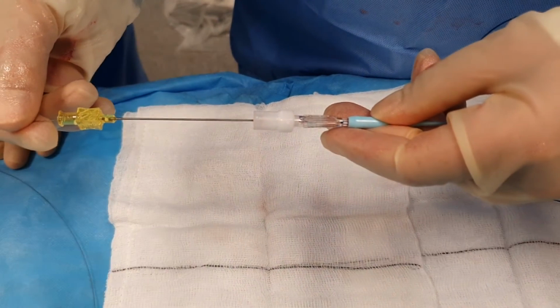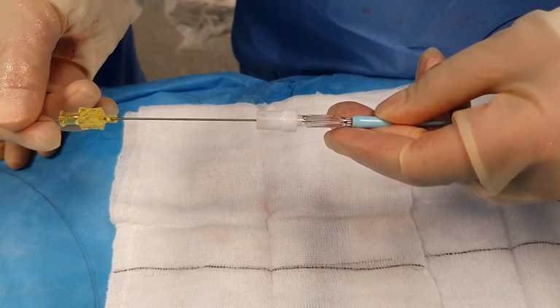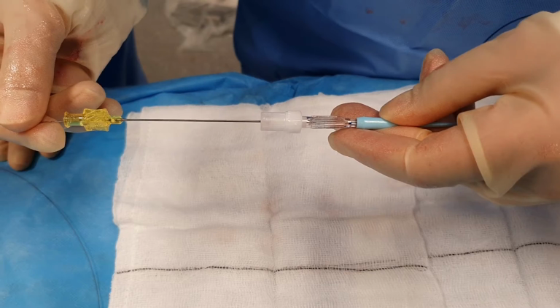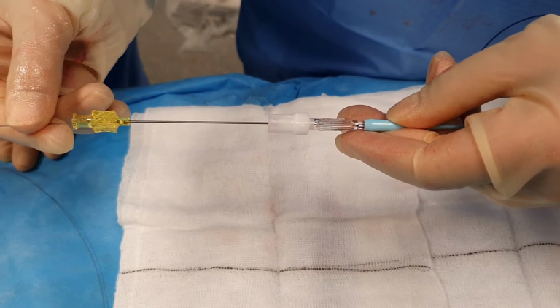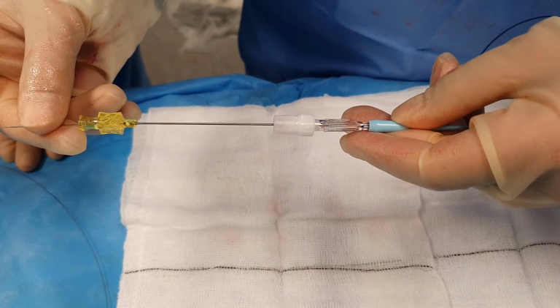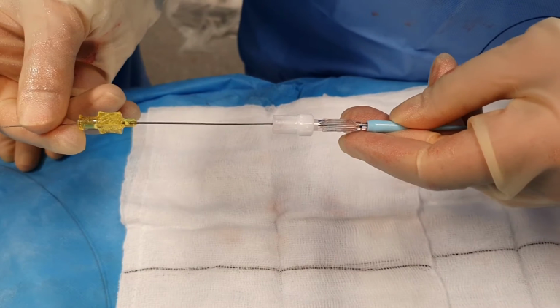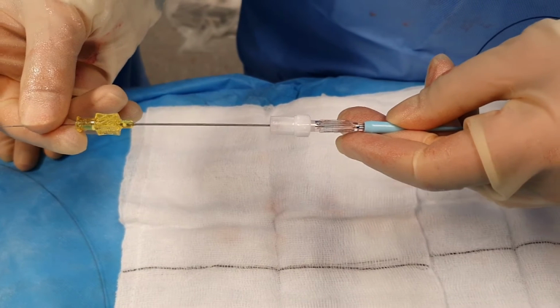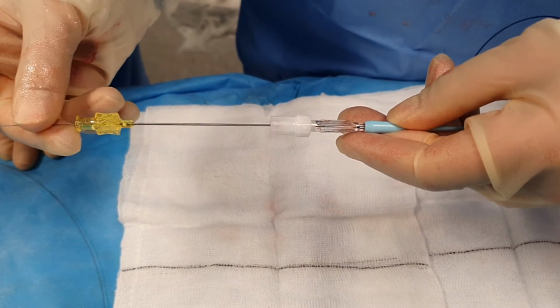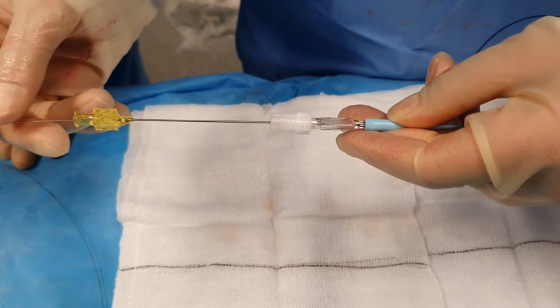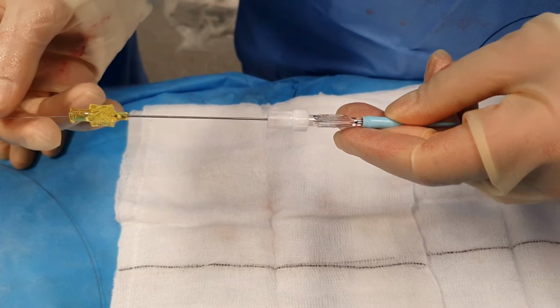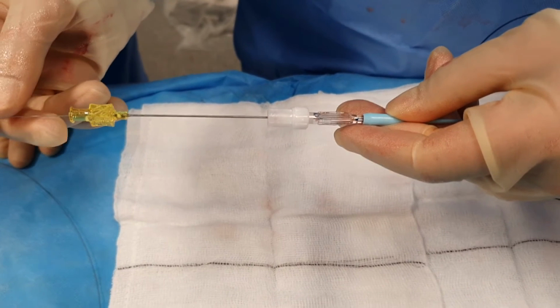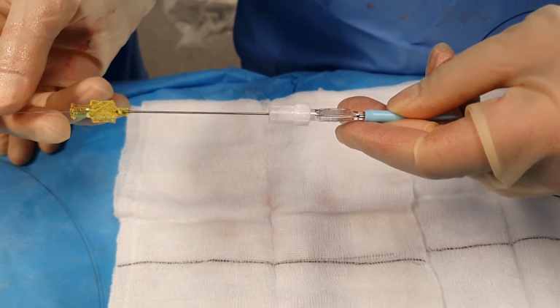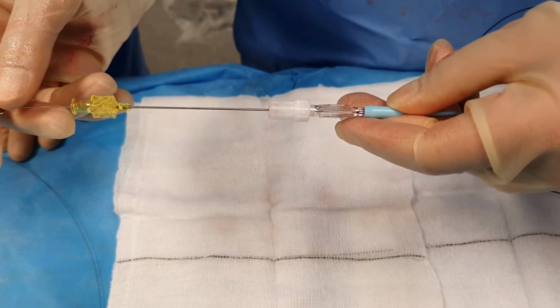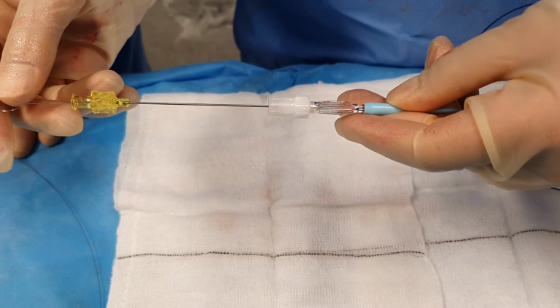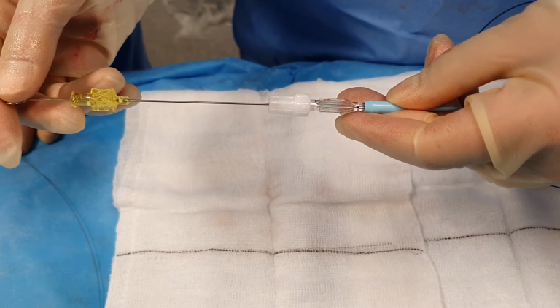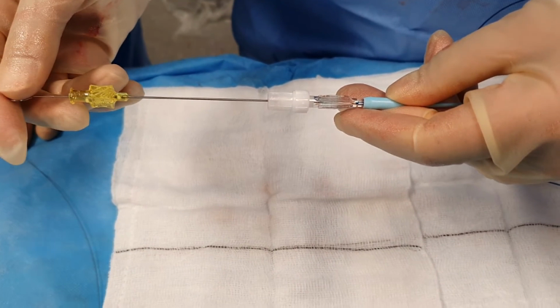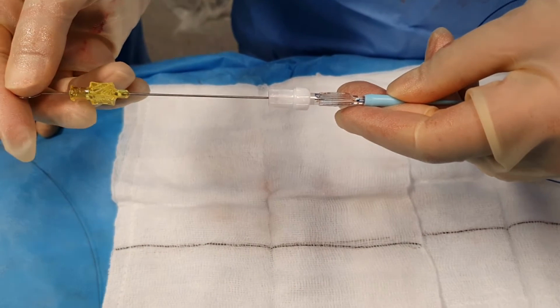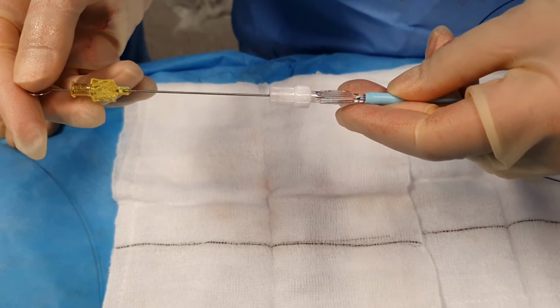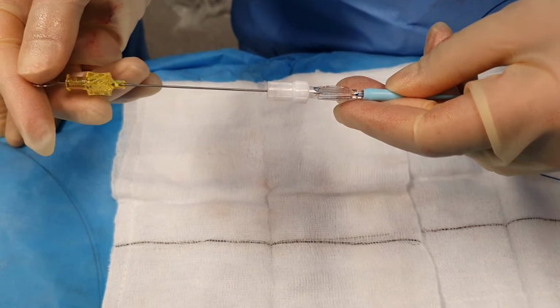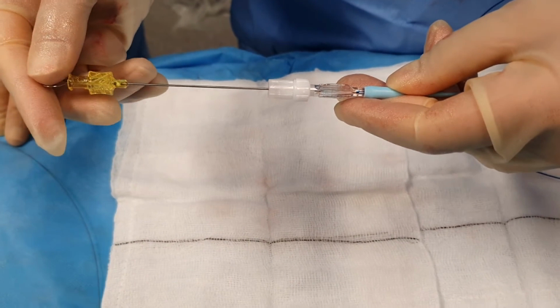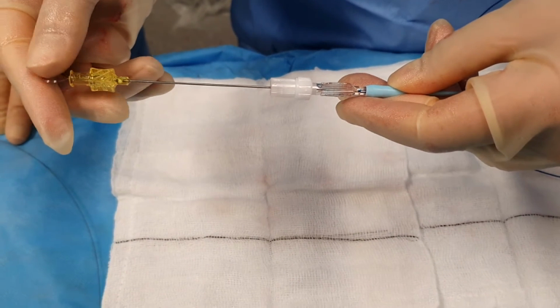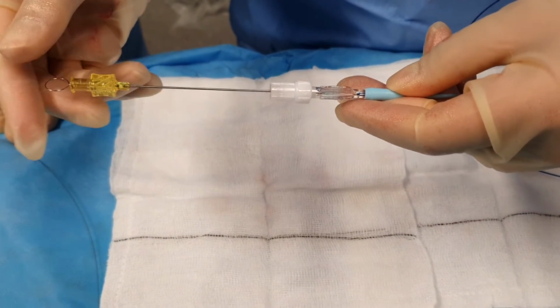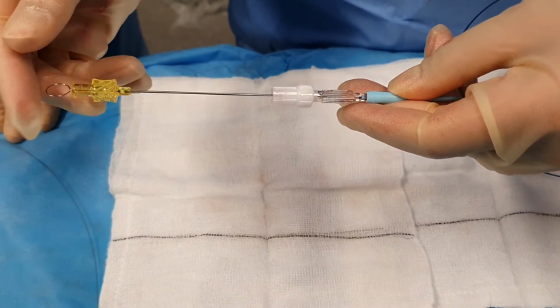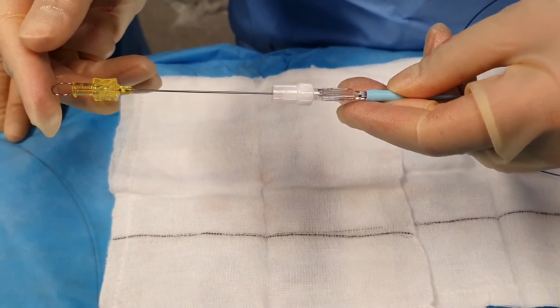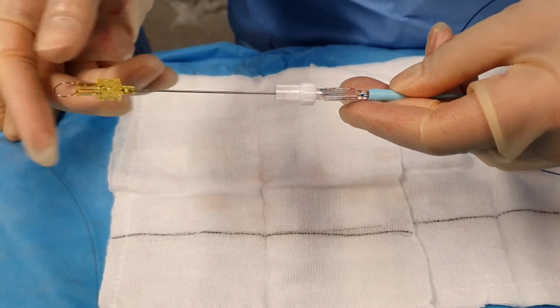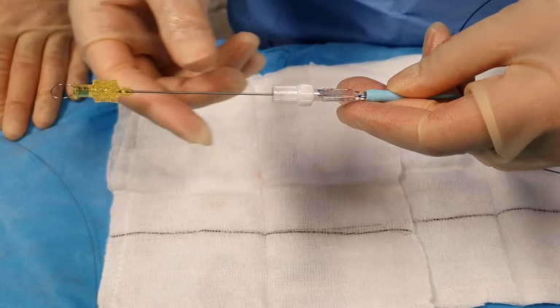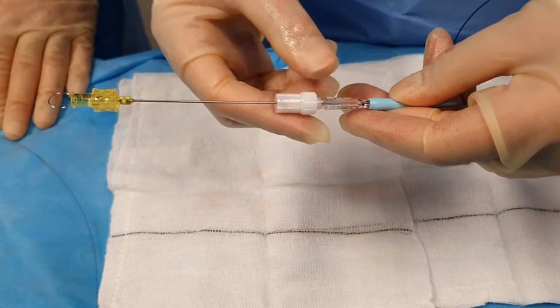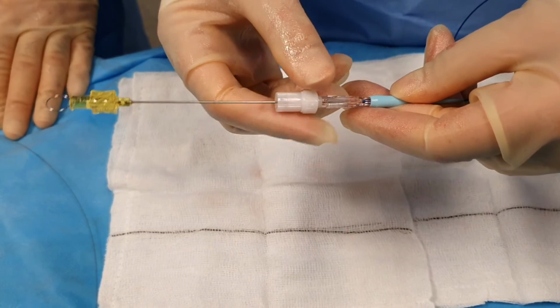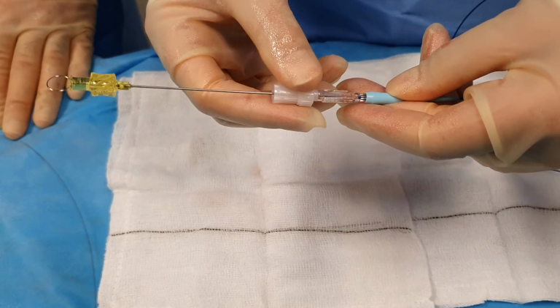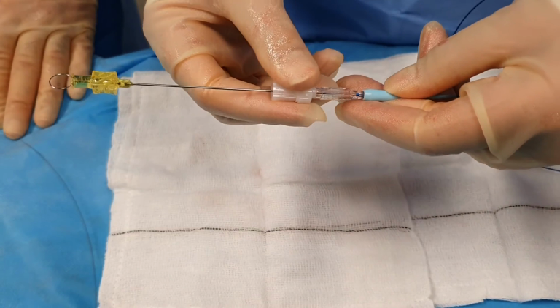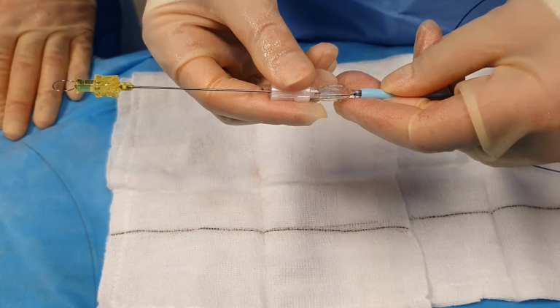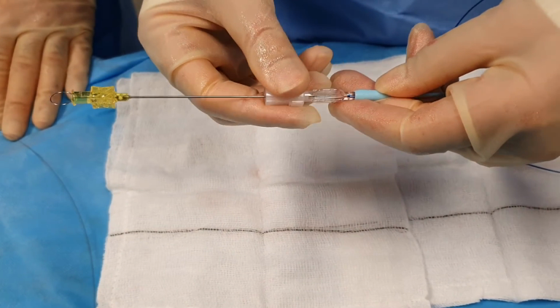It's very difficult to see, but once you've pushed this all the way through, it's loaded up essentially into the micro catheter.